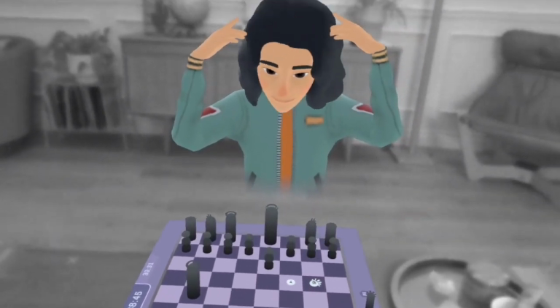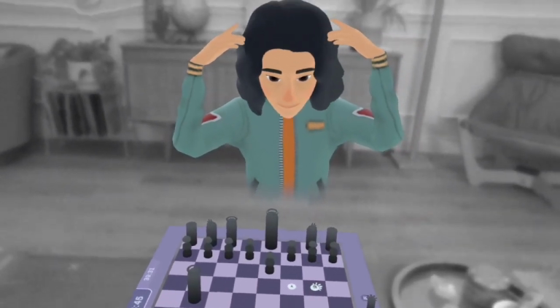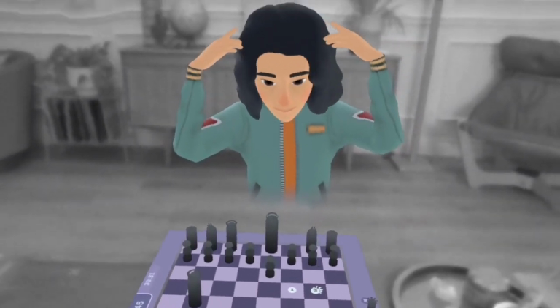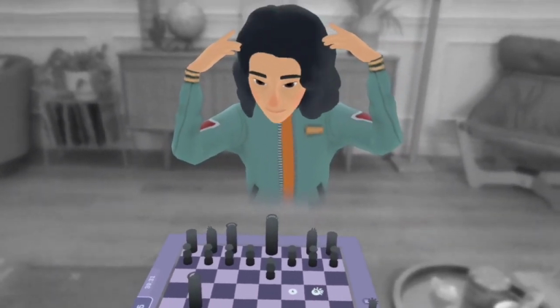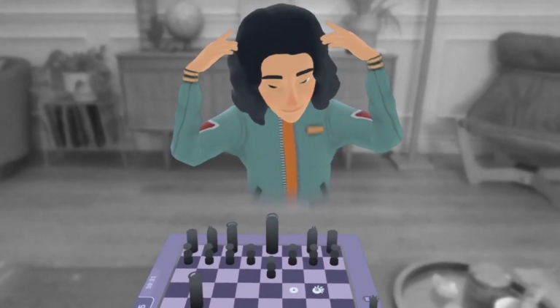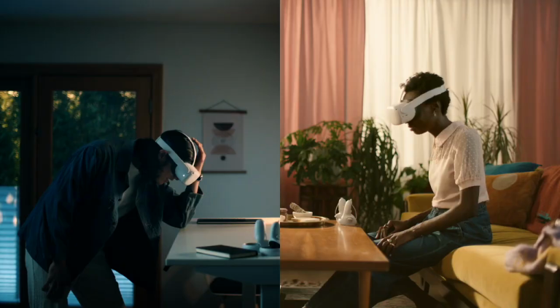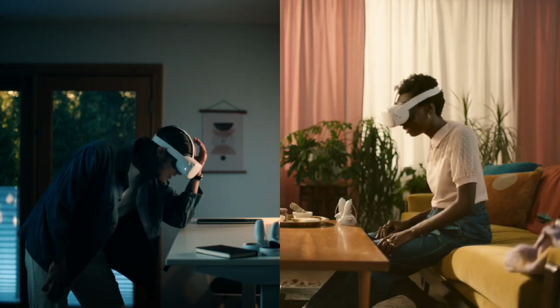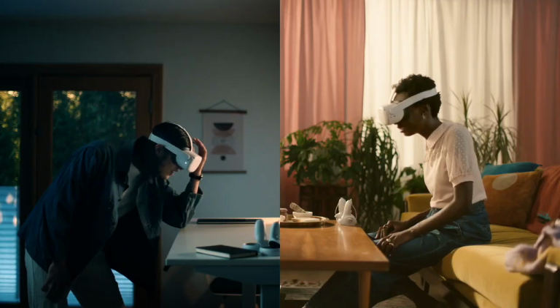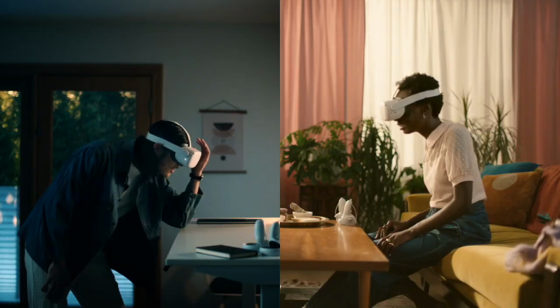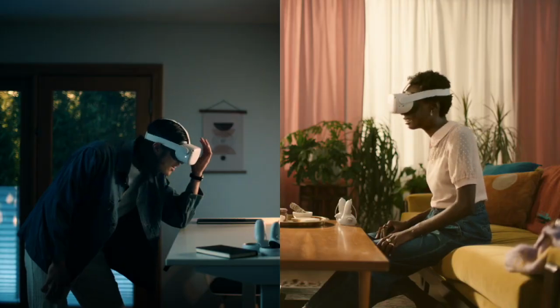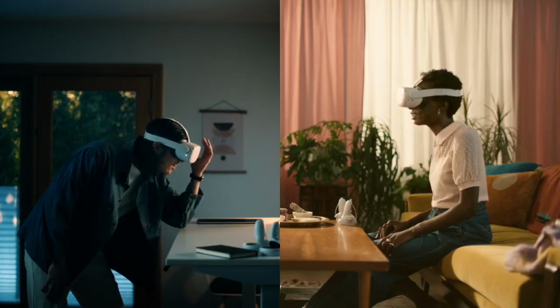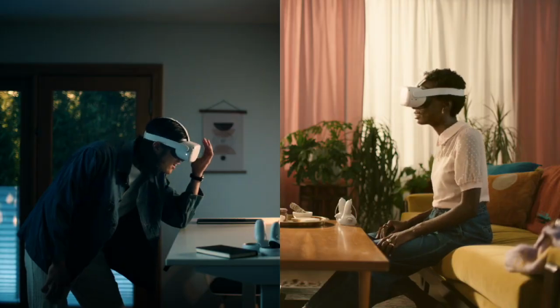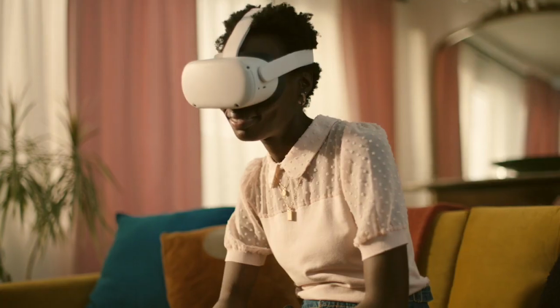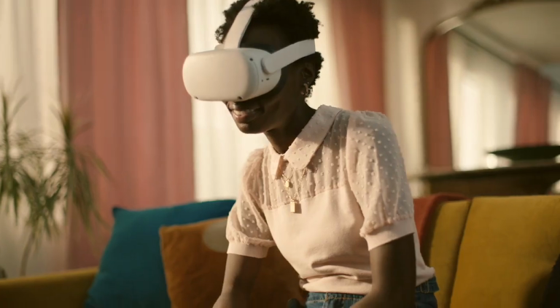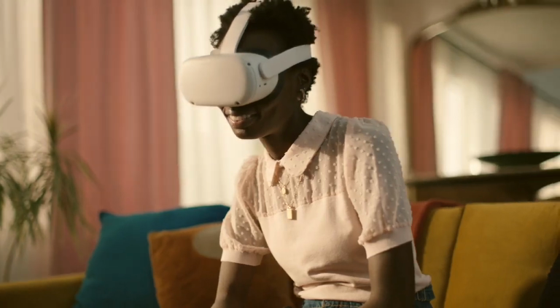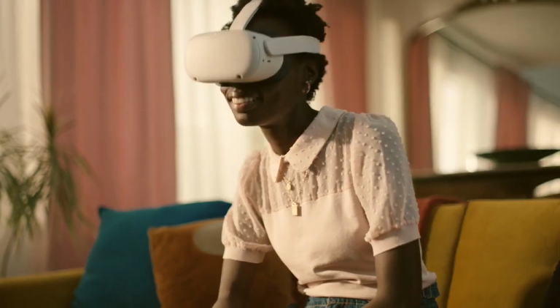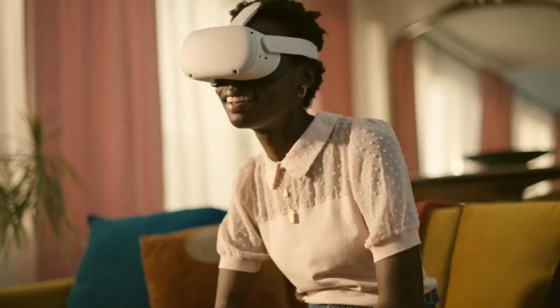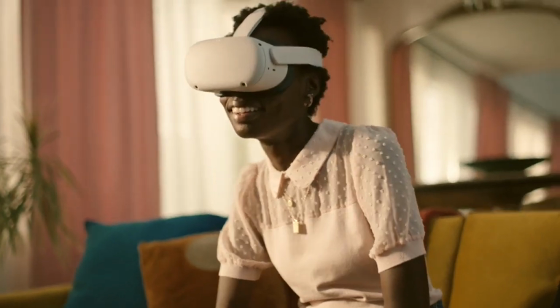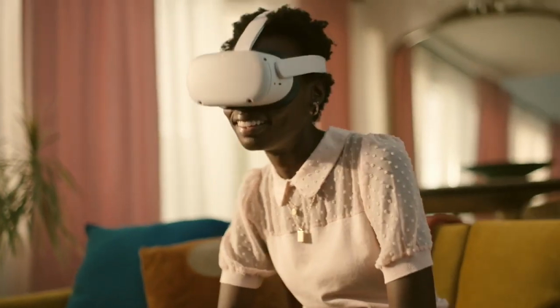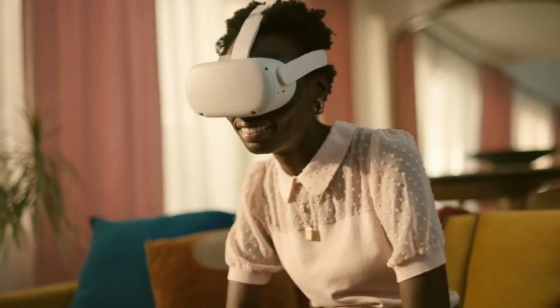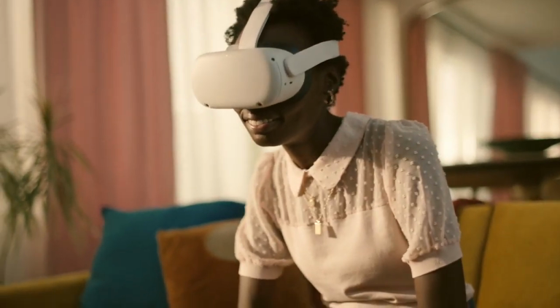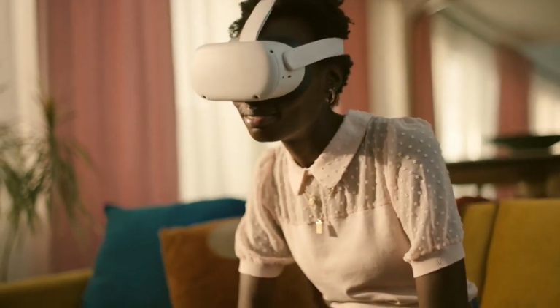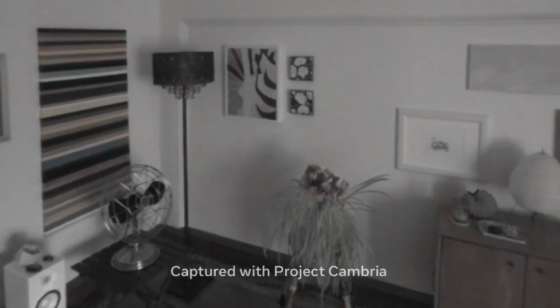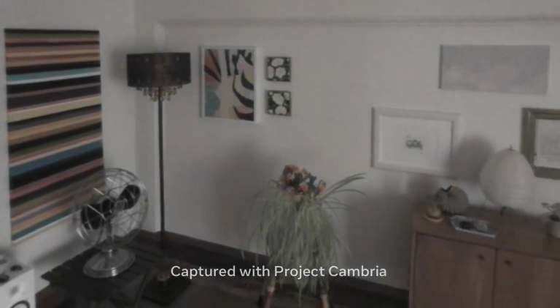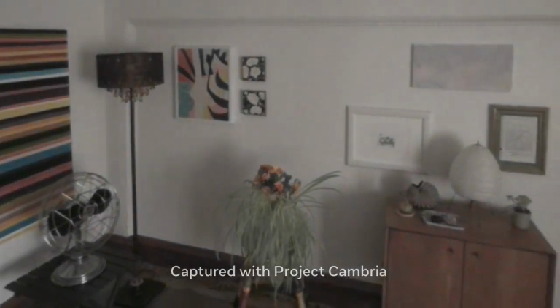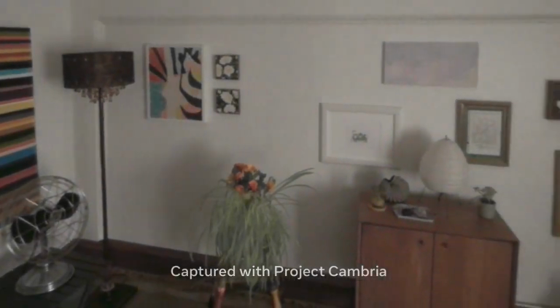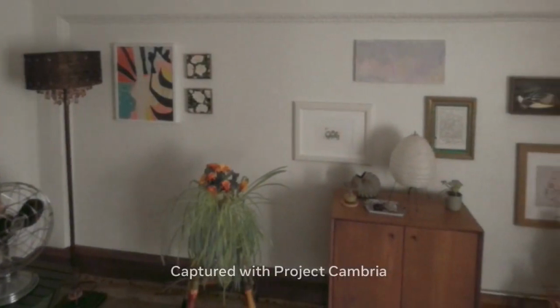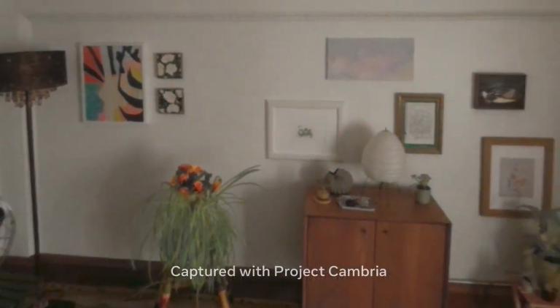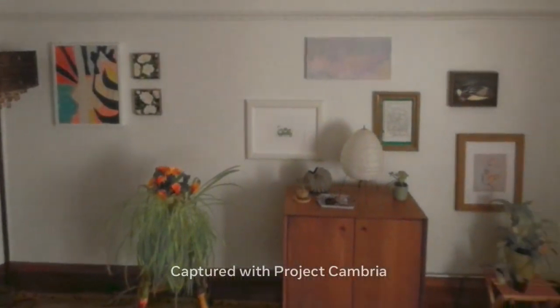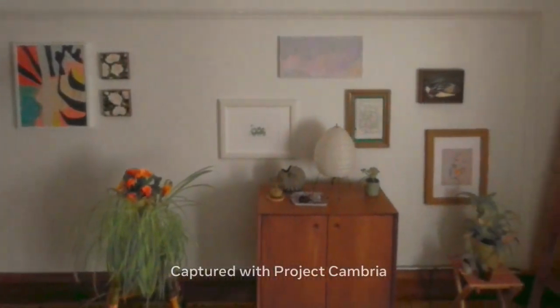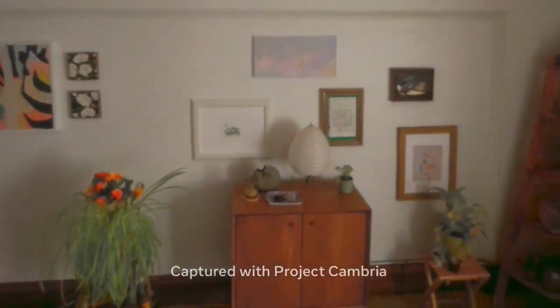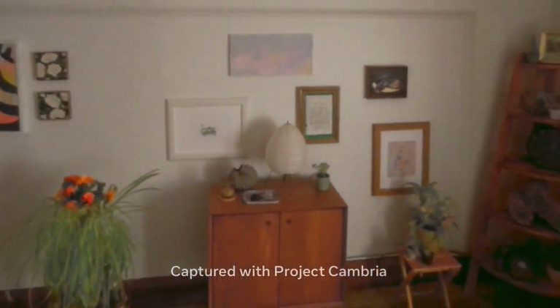These experiences are amazing on Quest 2, but how do we take them to the next level? With color.